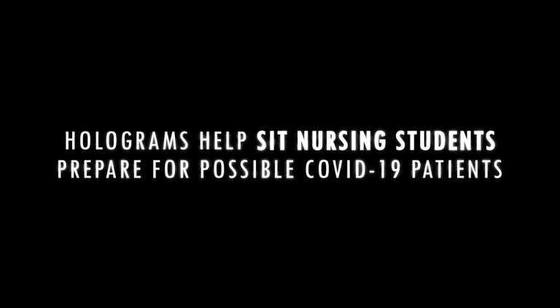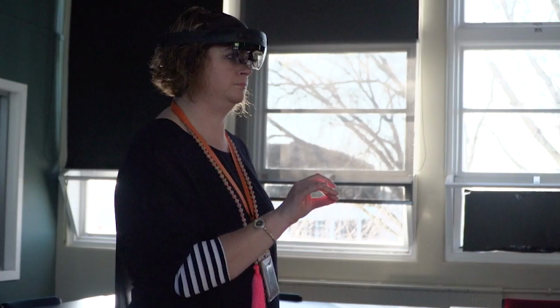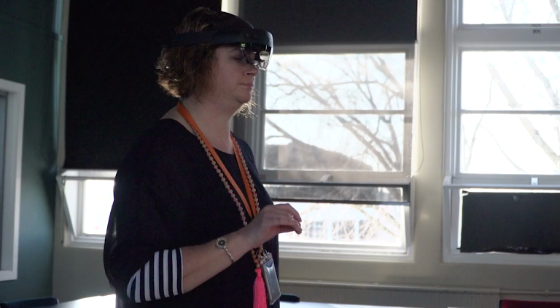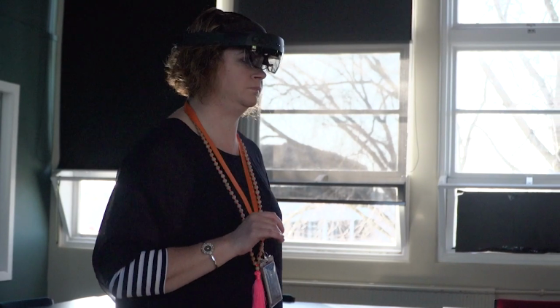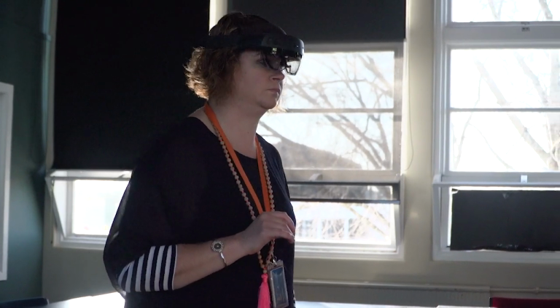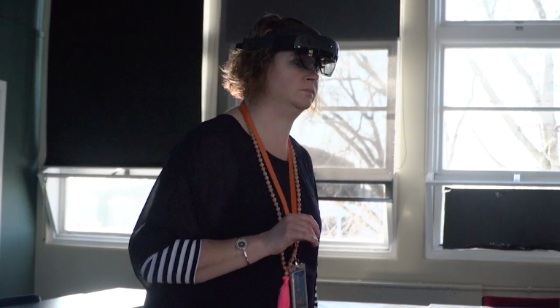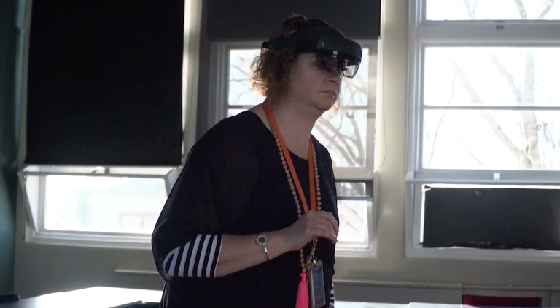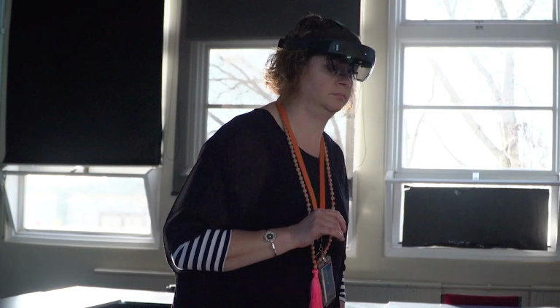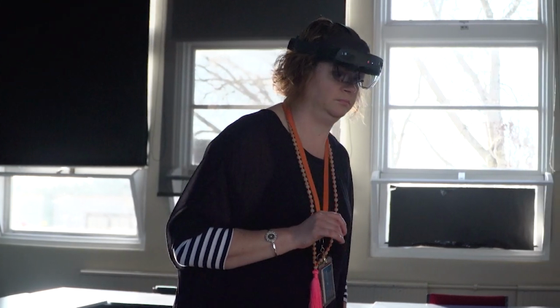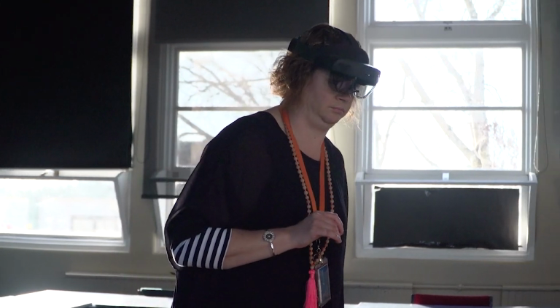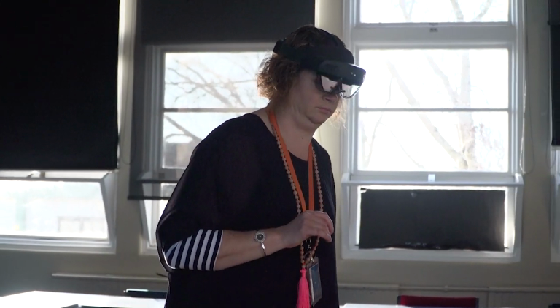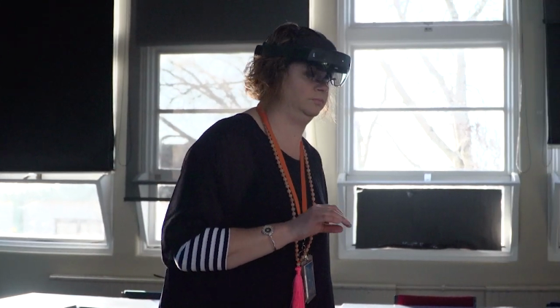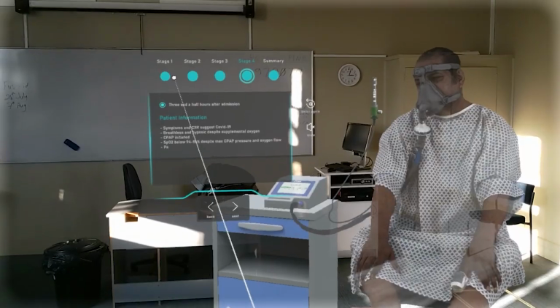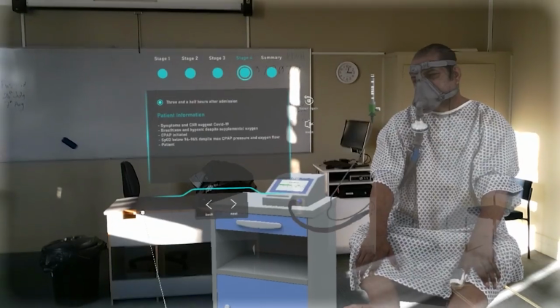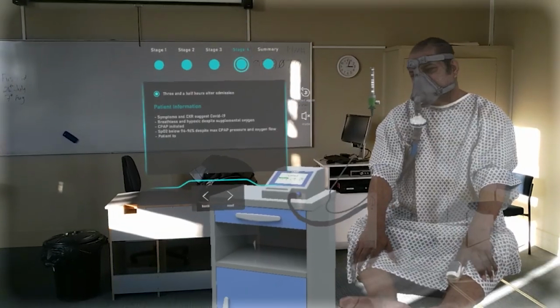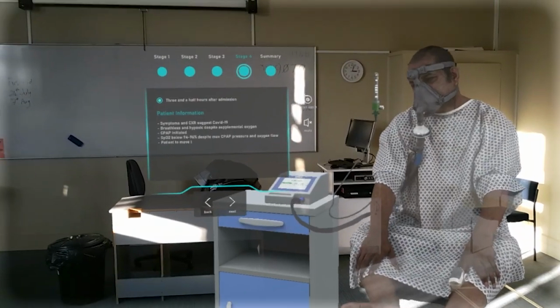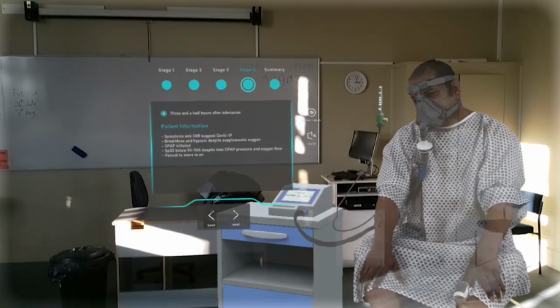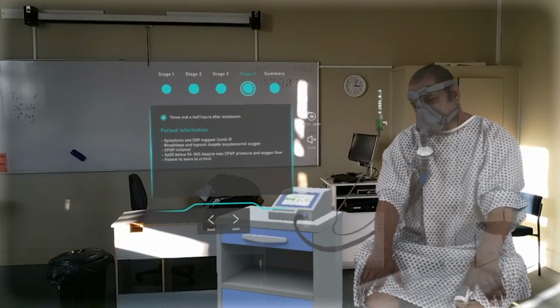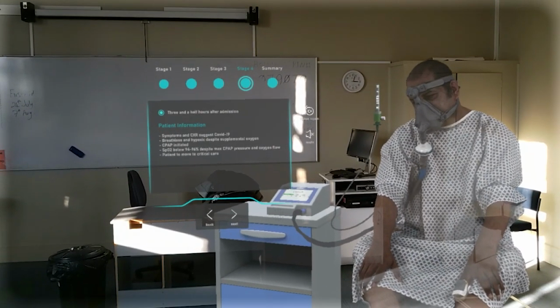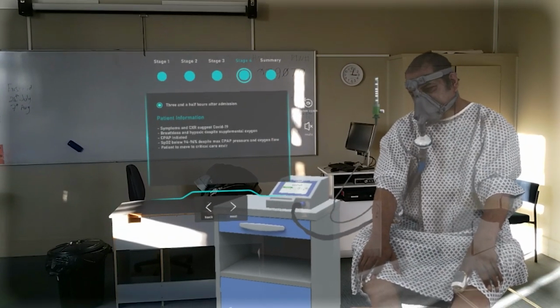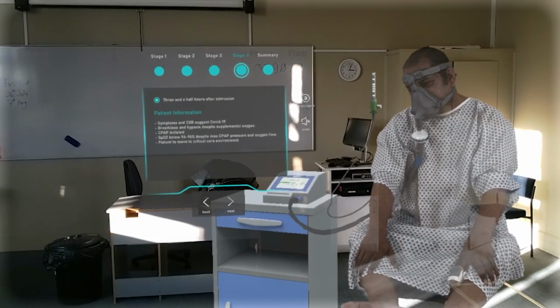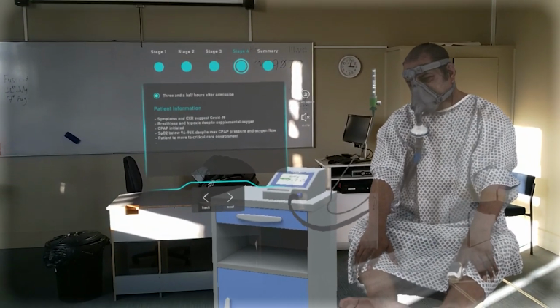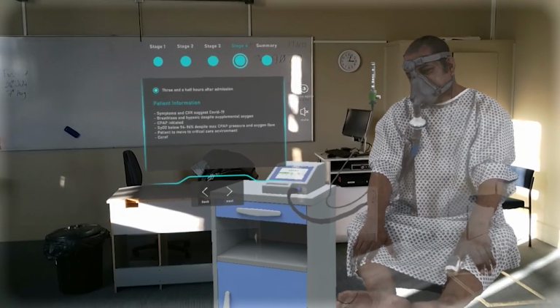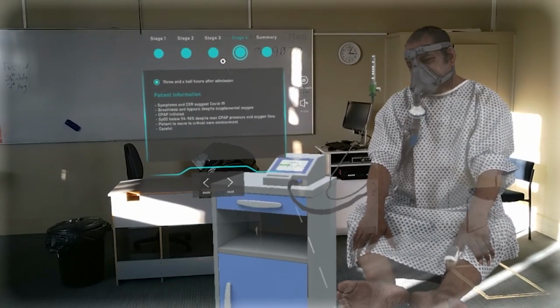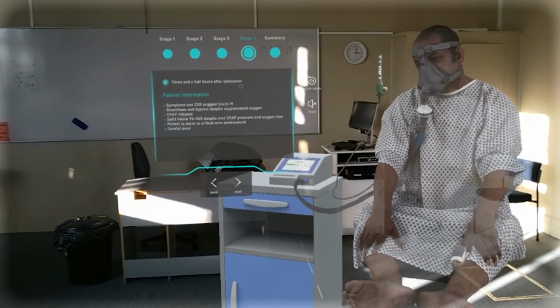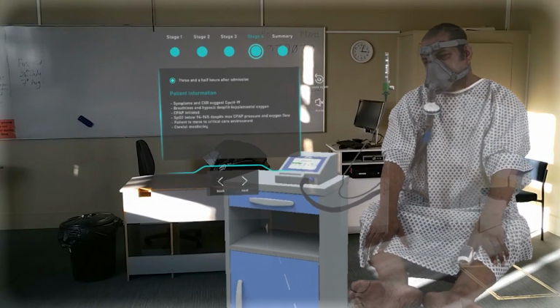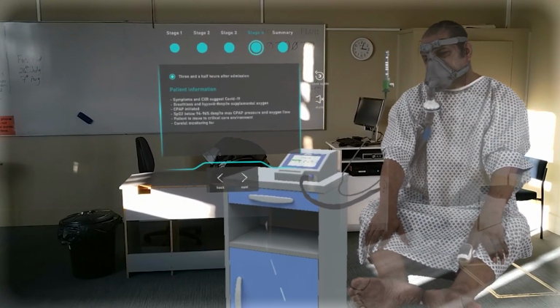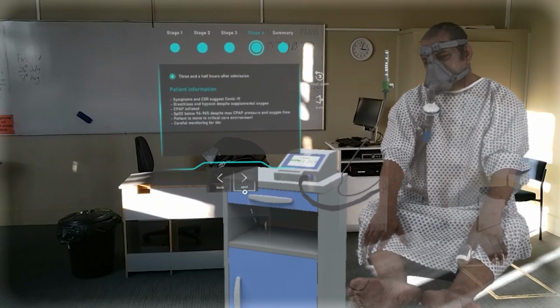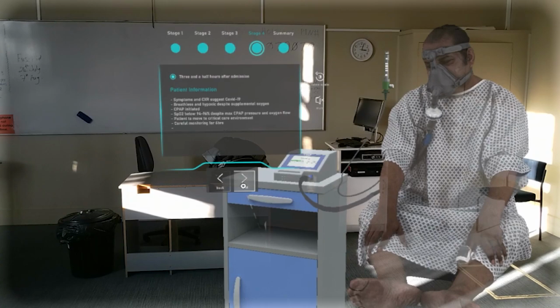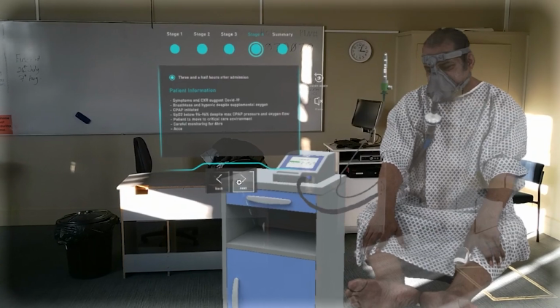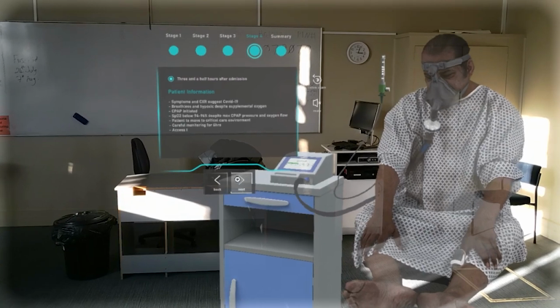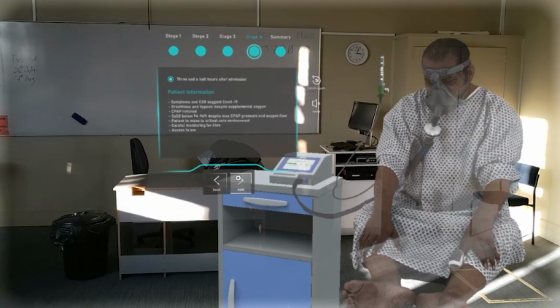HoloLens is mixed reality, so it means the students can see a holographic image in front of them but can also see the extended external environment as well.